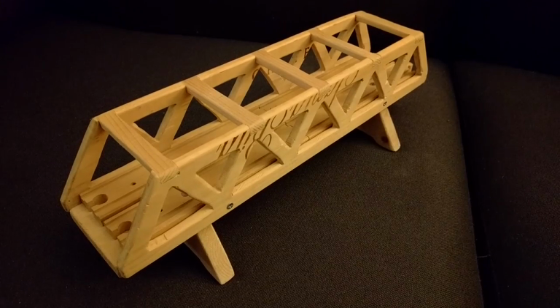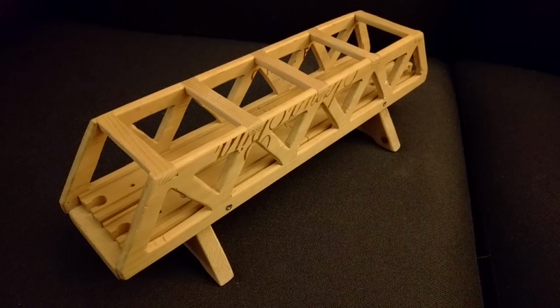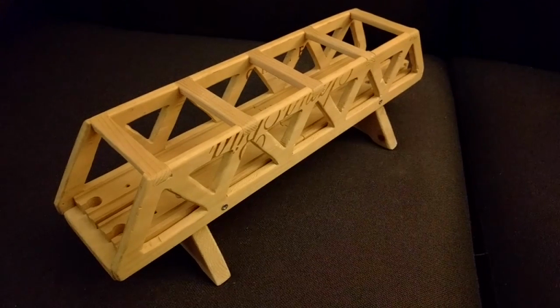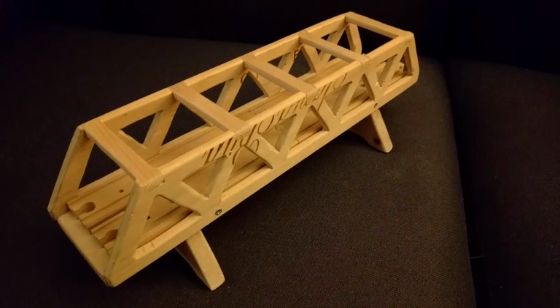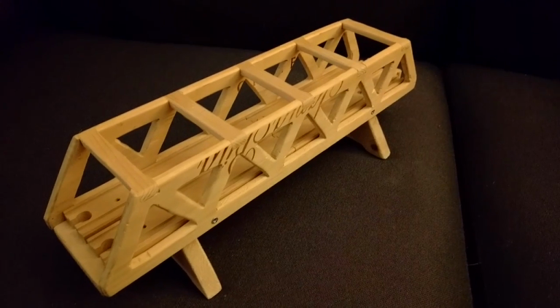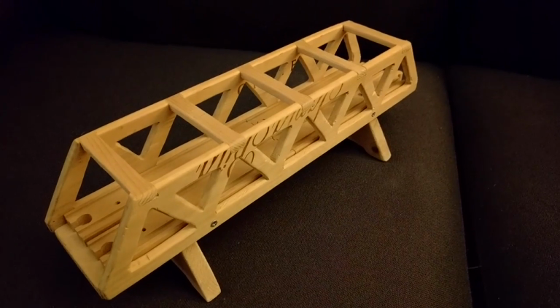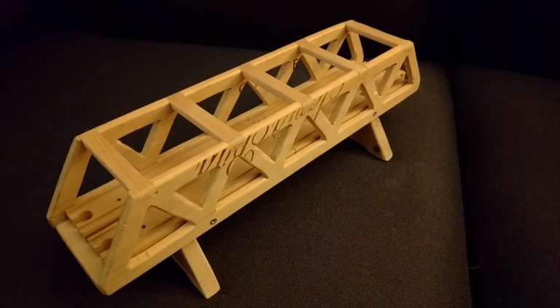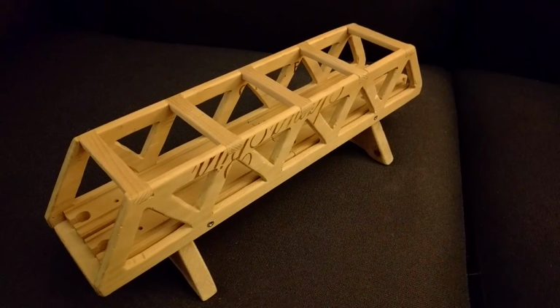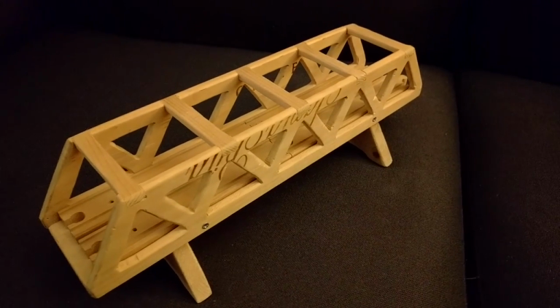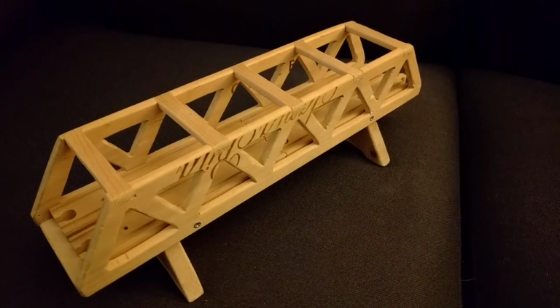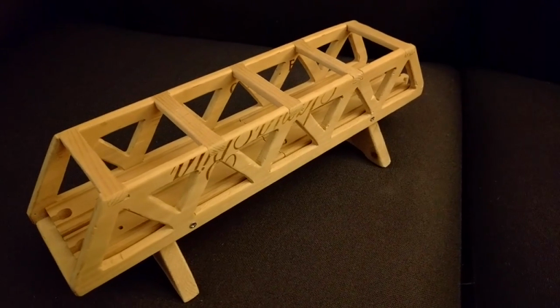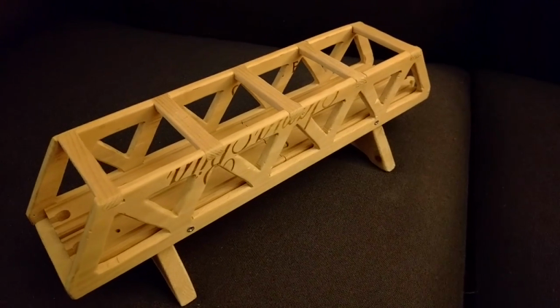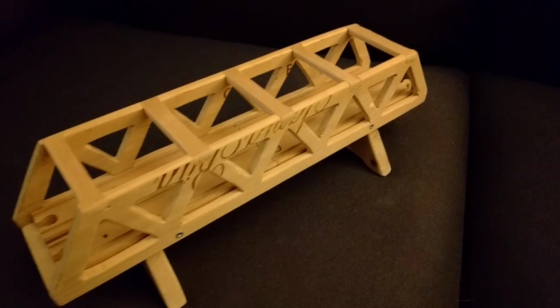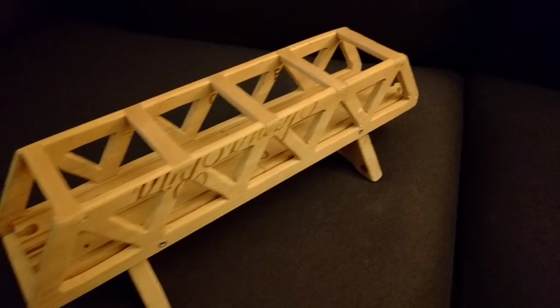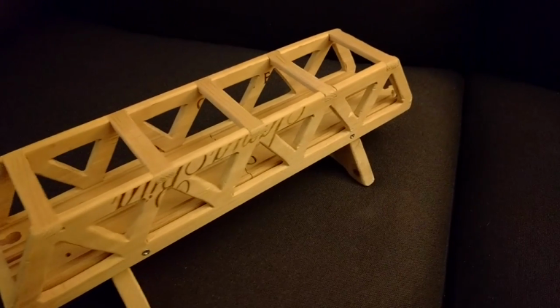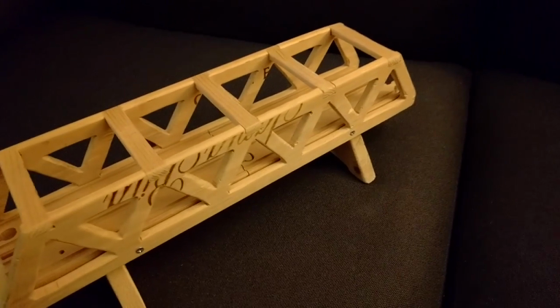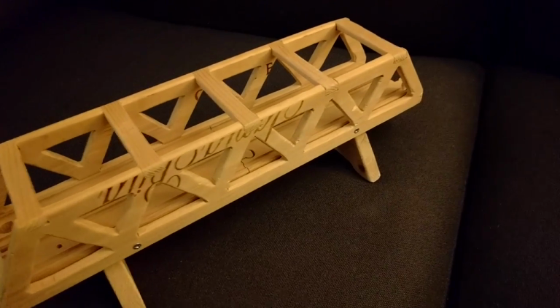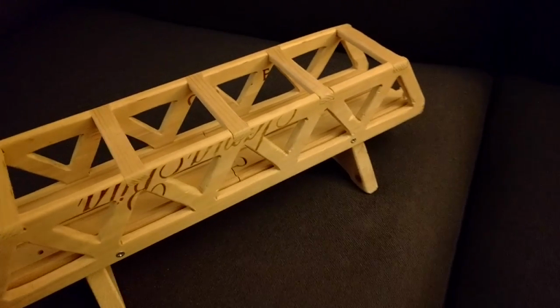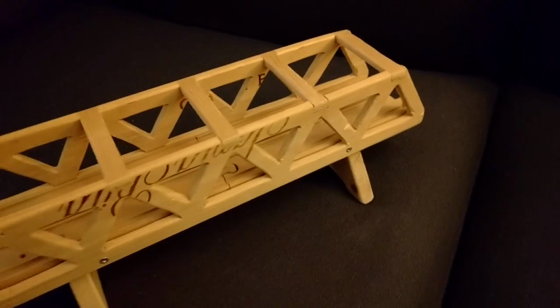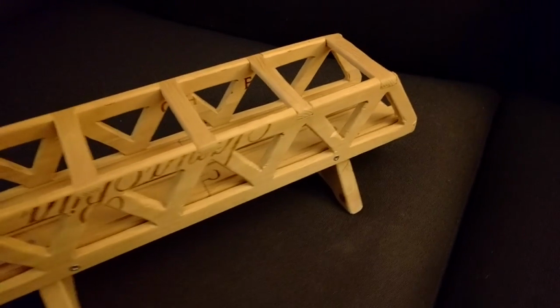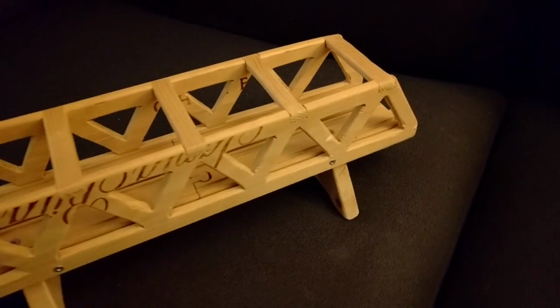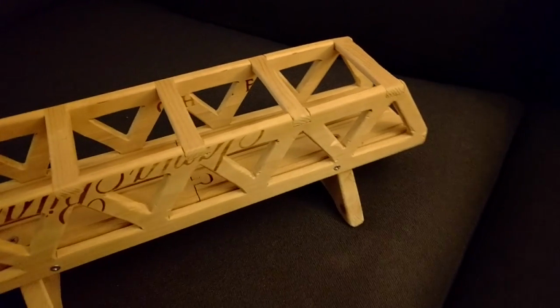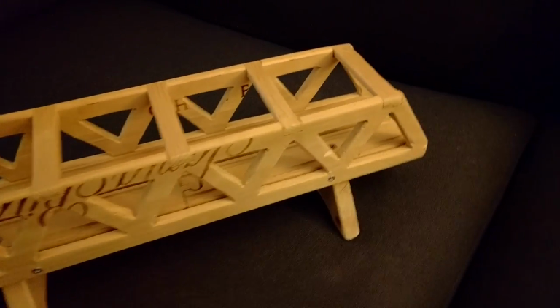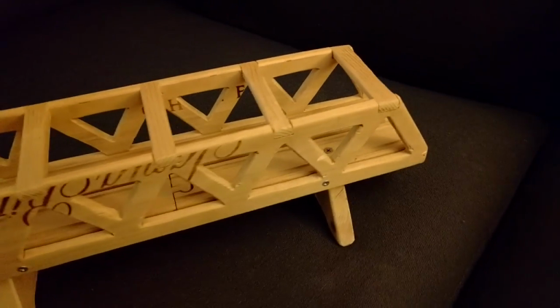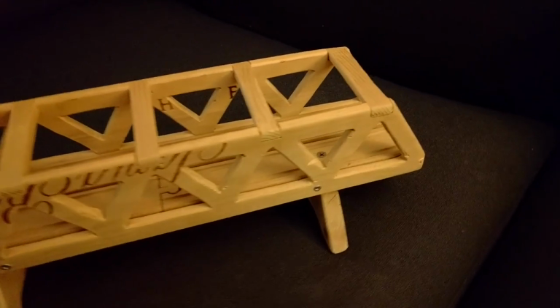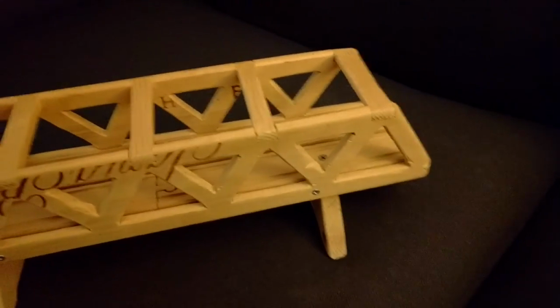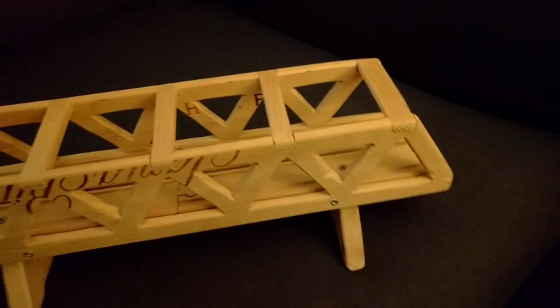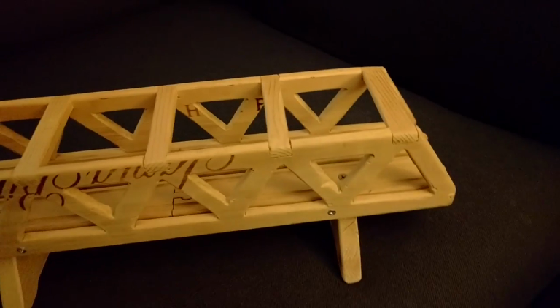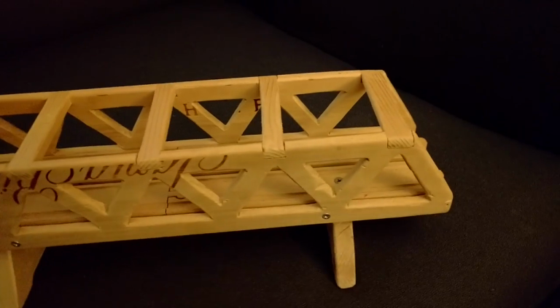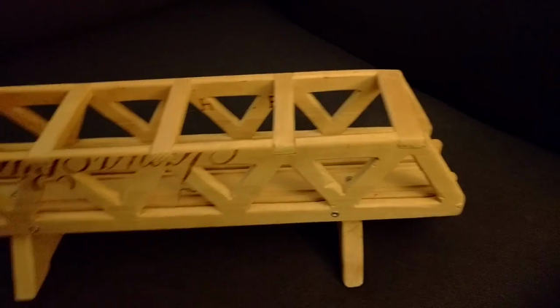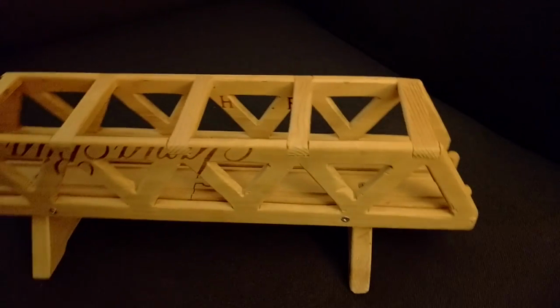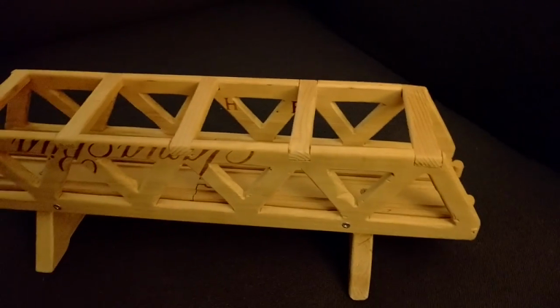I made this wooden bridge for my son's wooden train set using a wine box and some scrap wood. Here's how I did it.